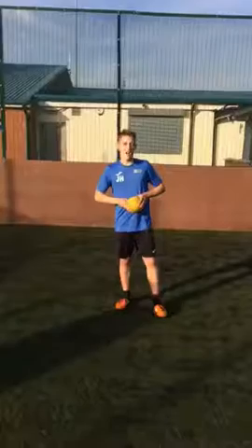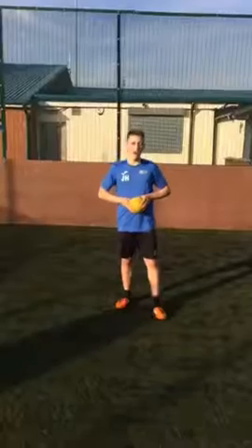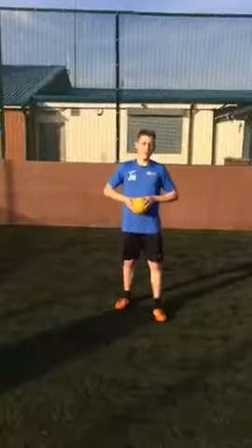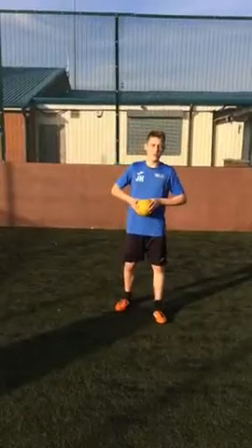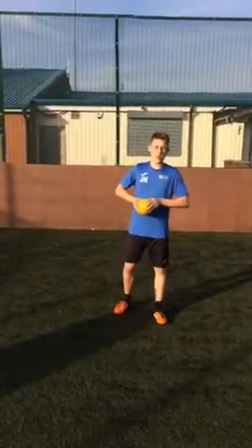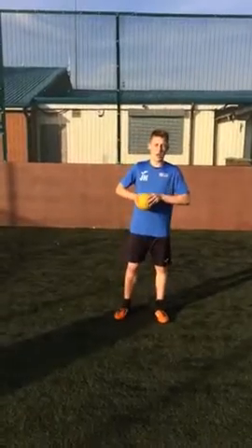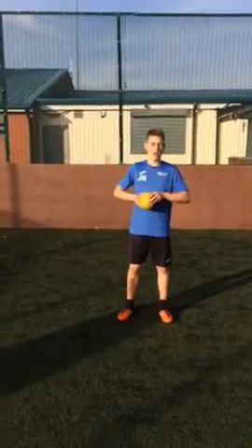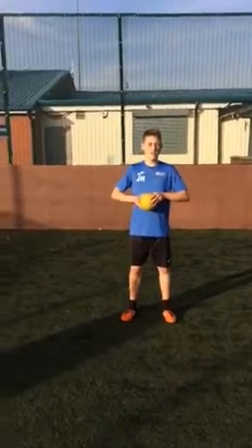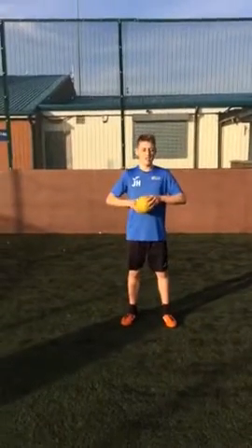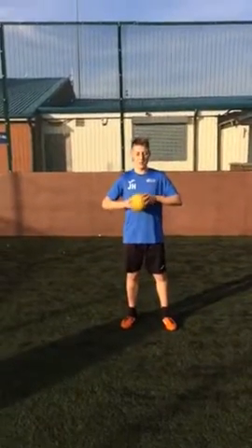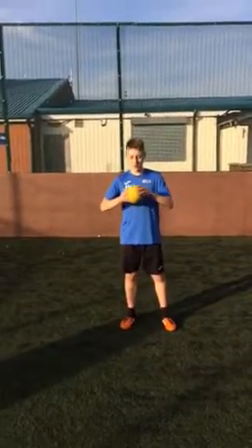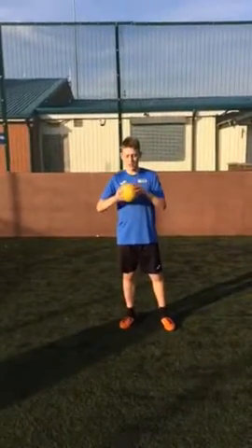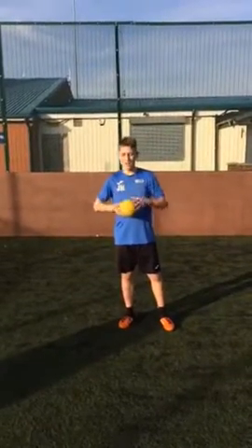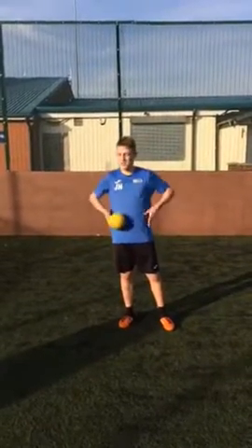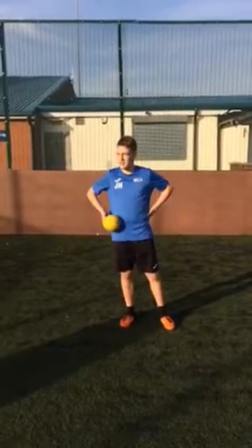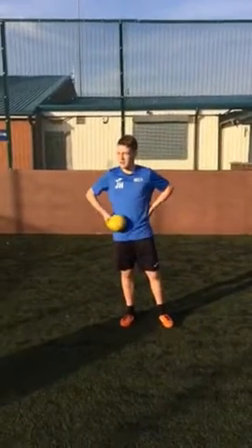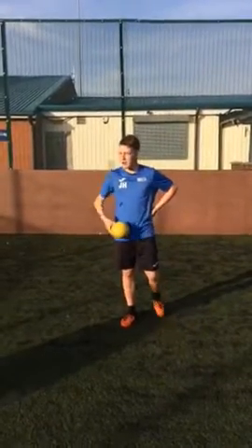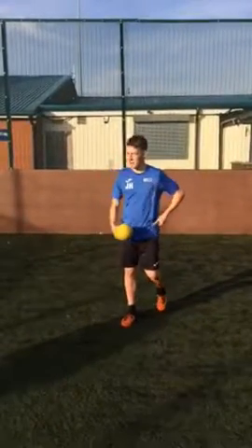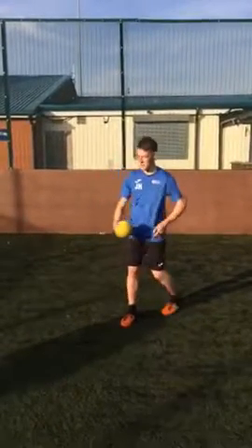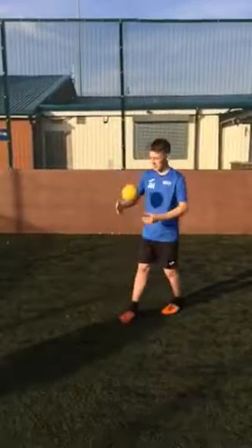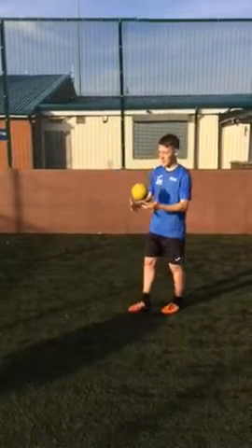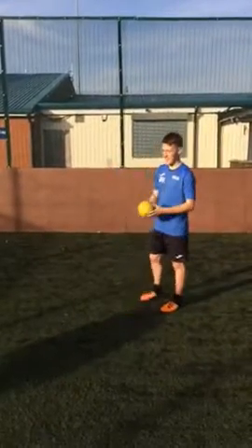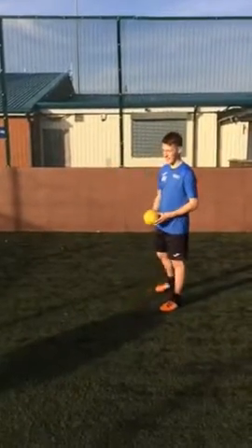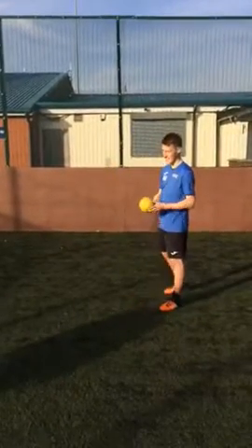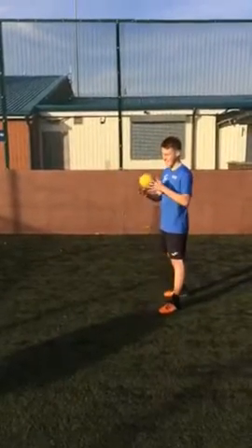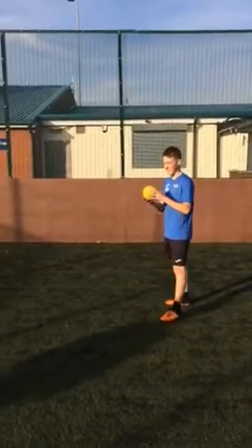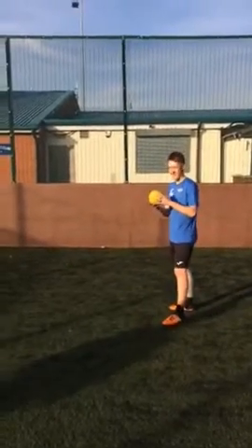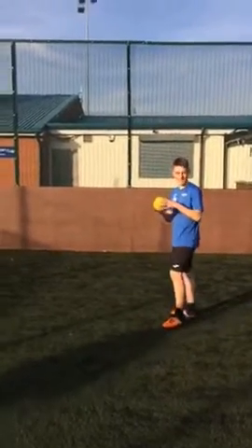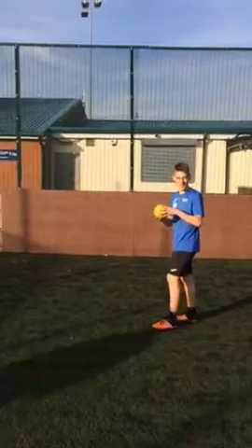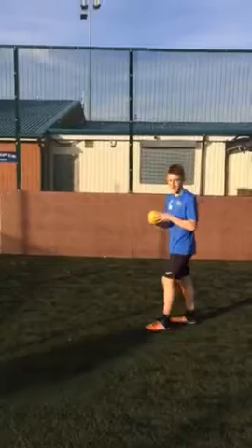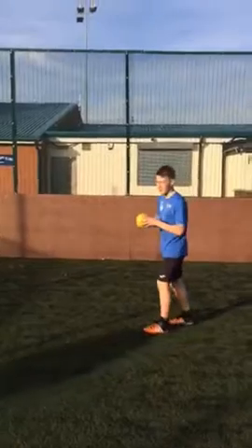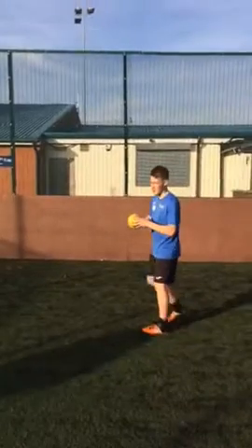Hi, my name's Joshua Hargrease and I'm doing the technique for throwing. Right, here we go.